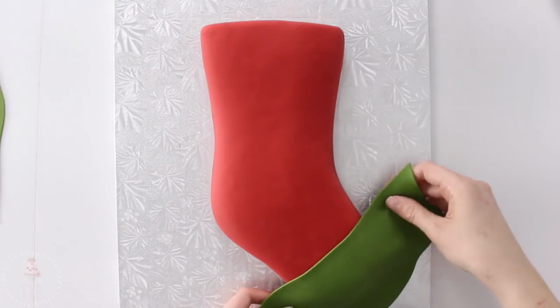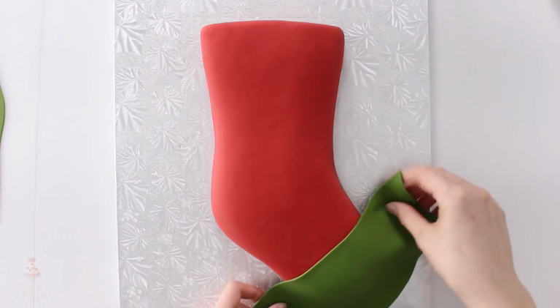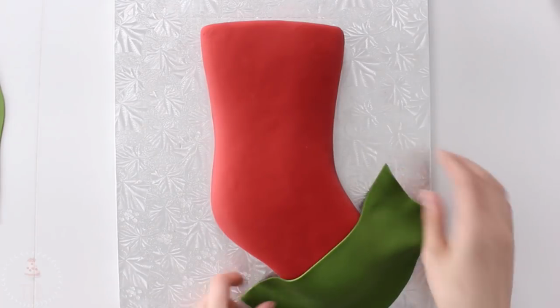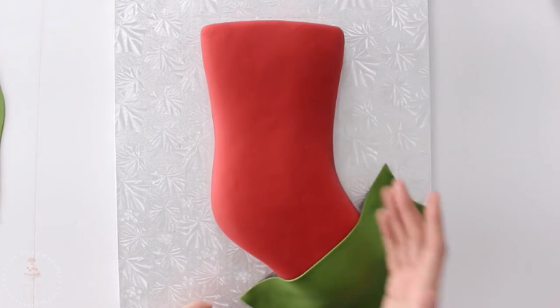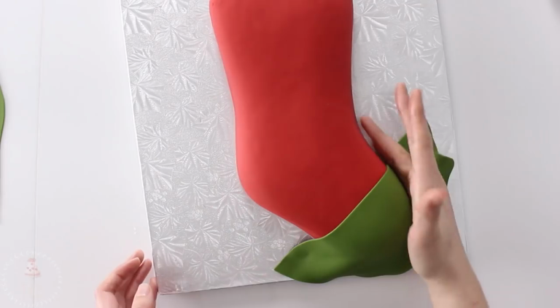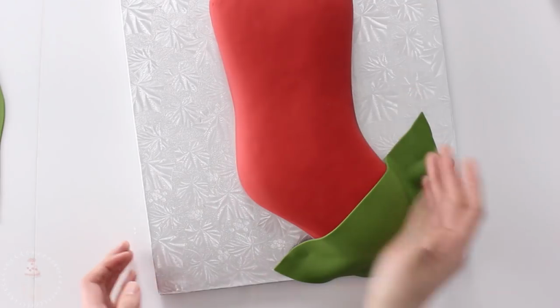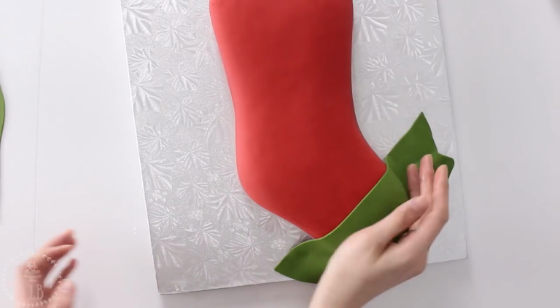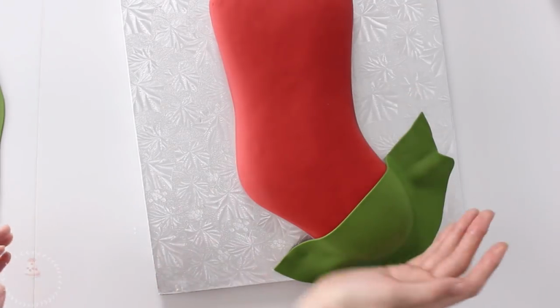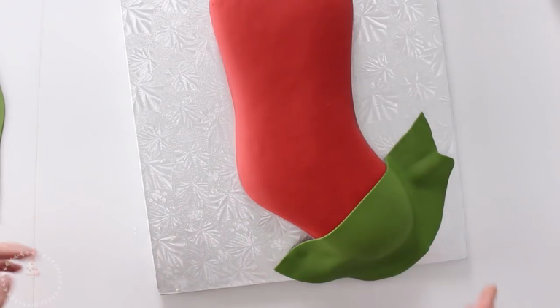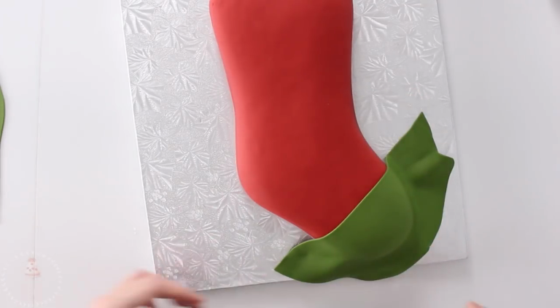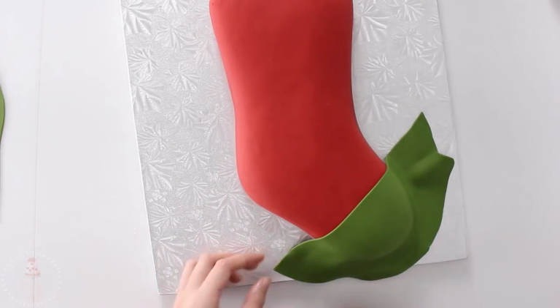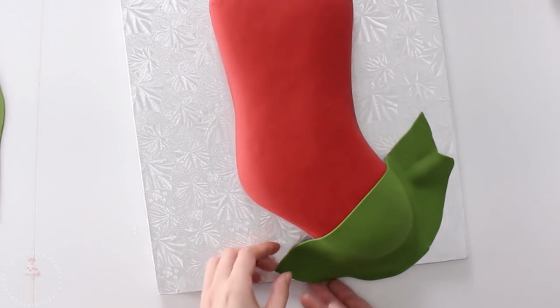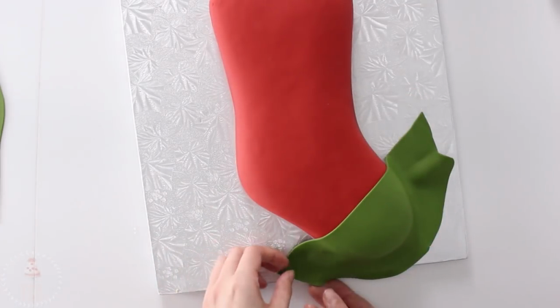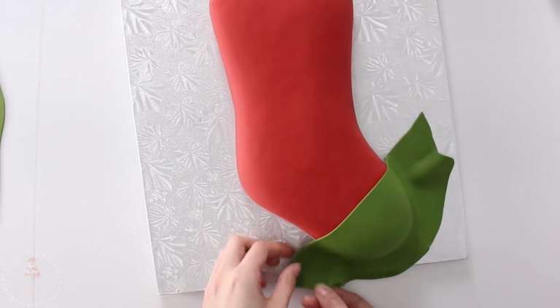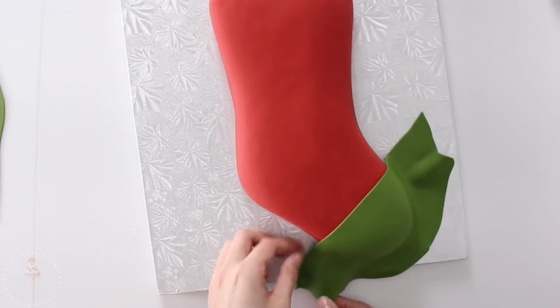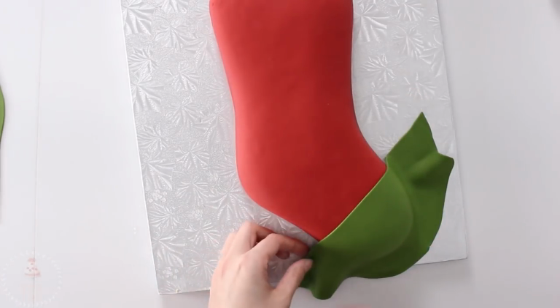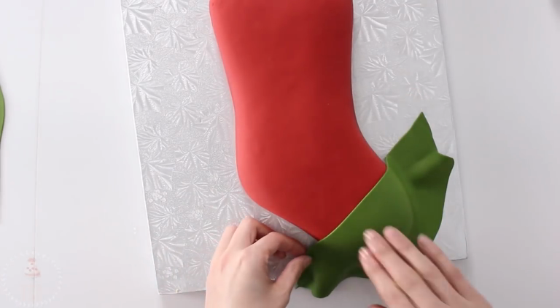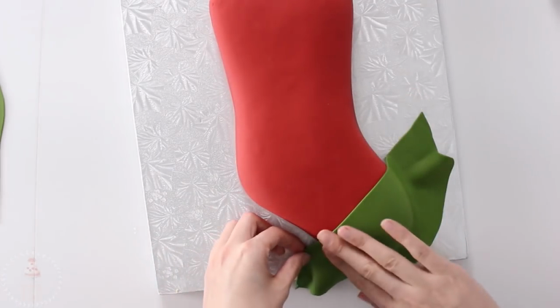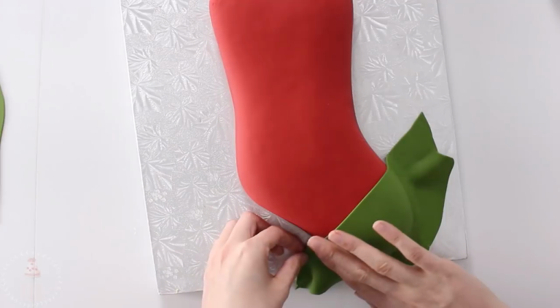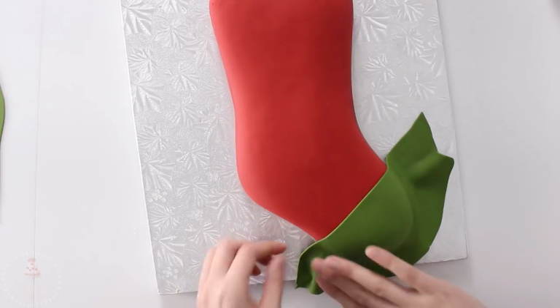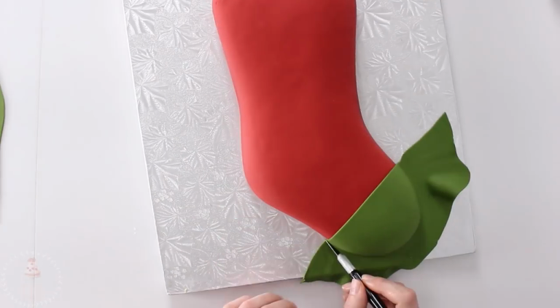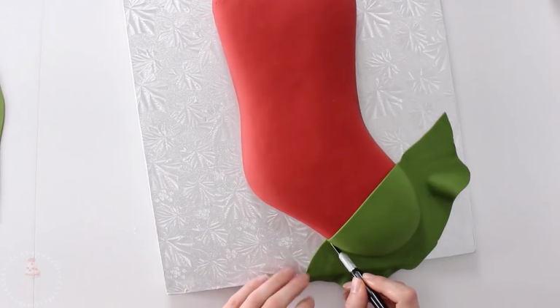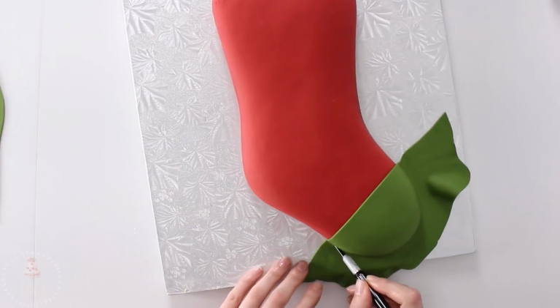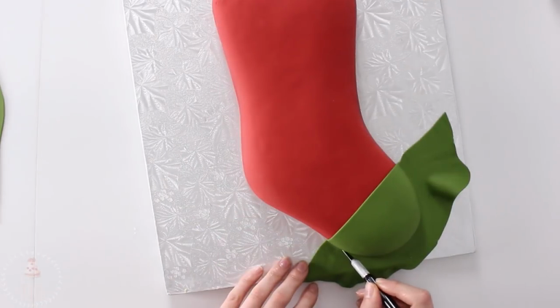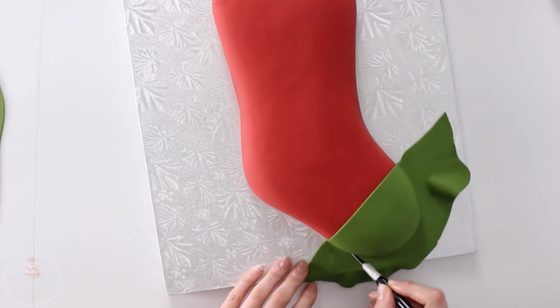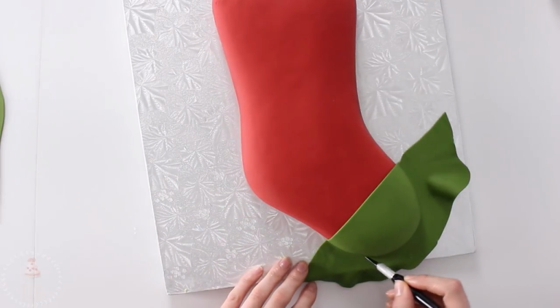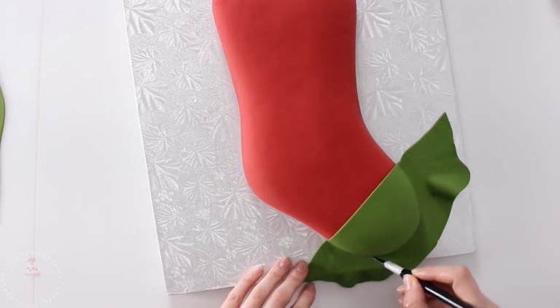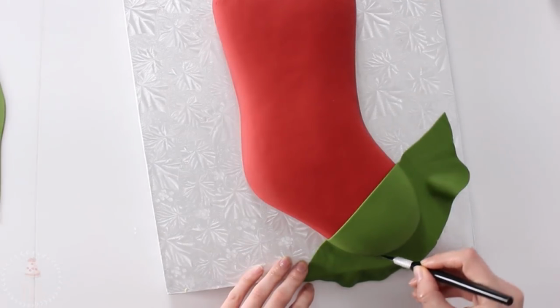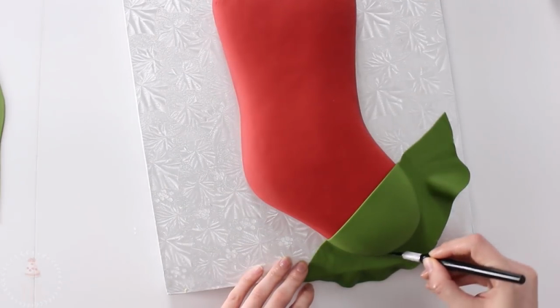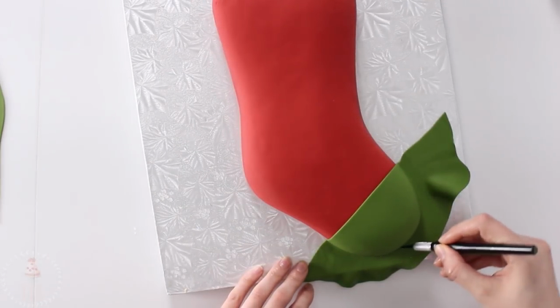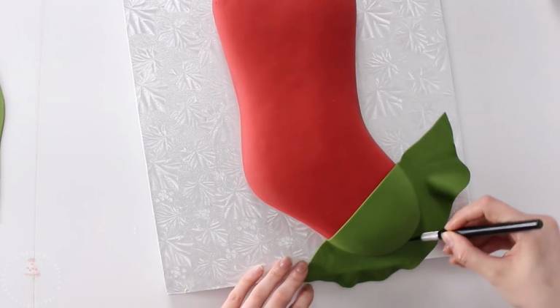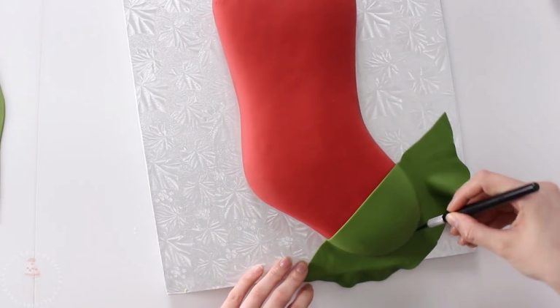I thought it would be cute to add some patches with this dark green color — I'm draping that over the very toe of the stocking as well as the heel.